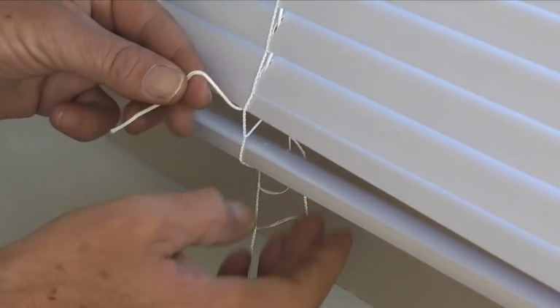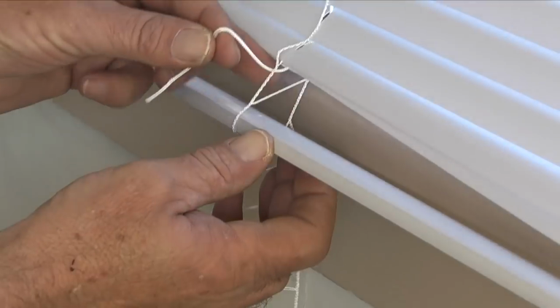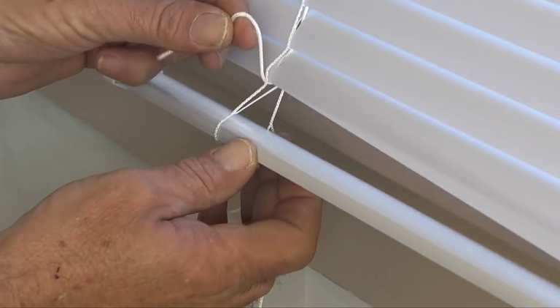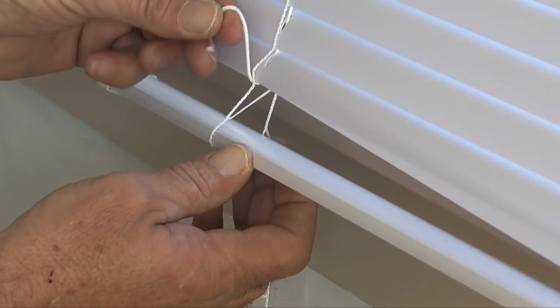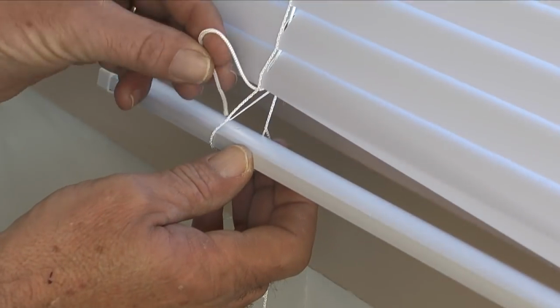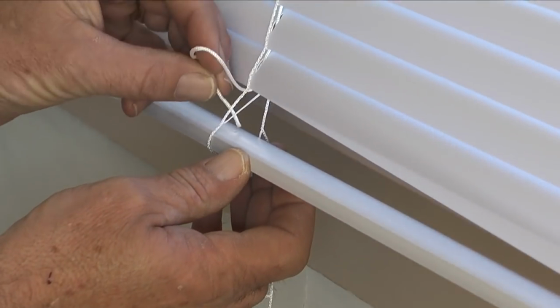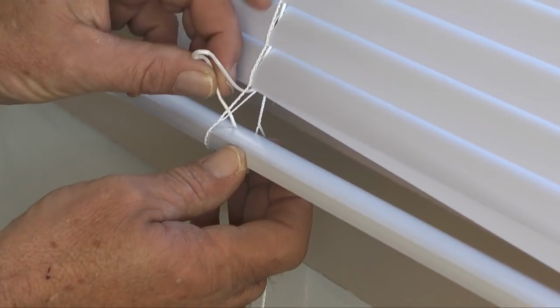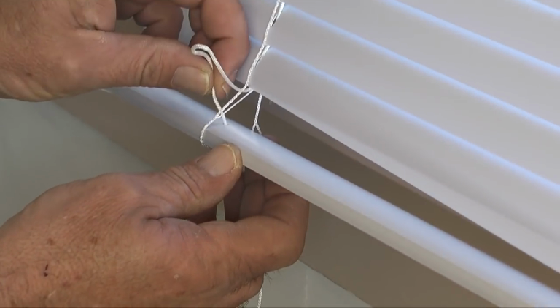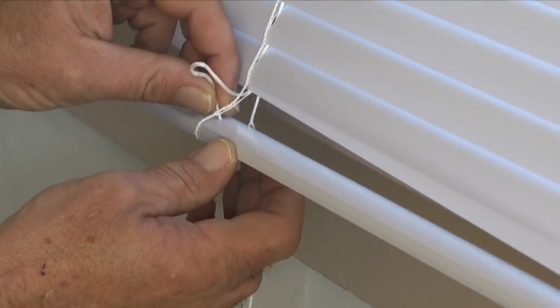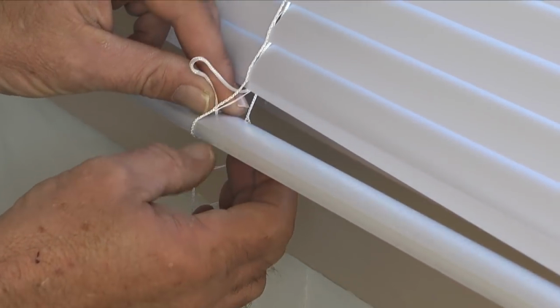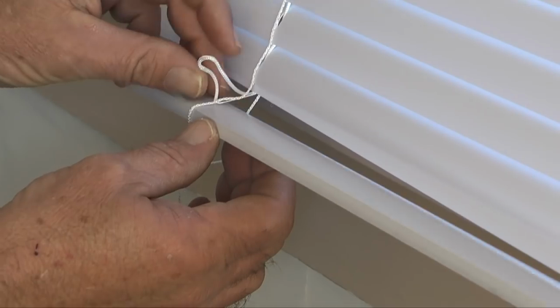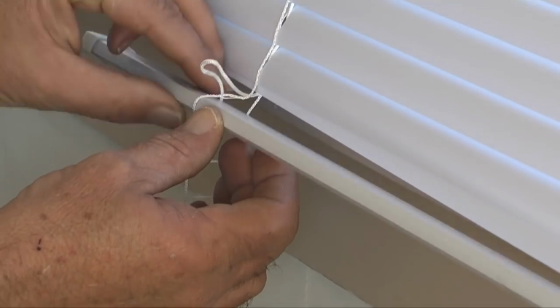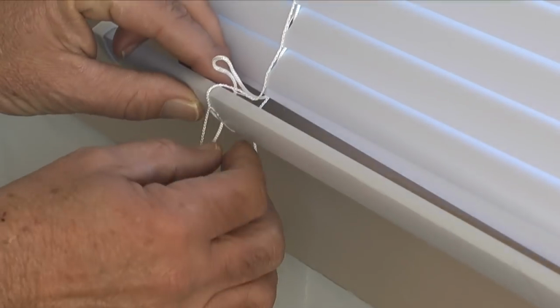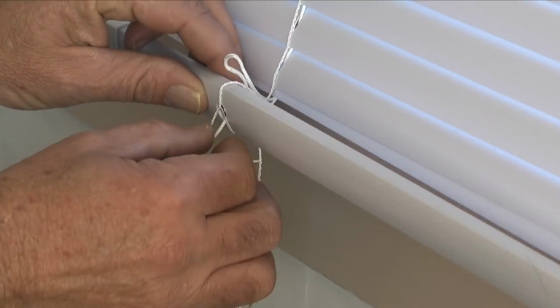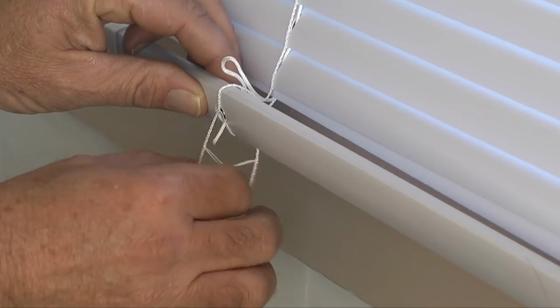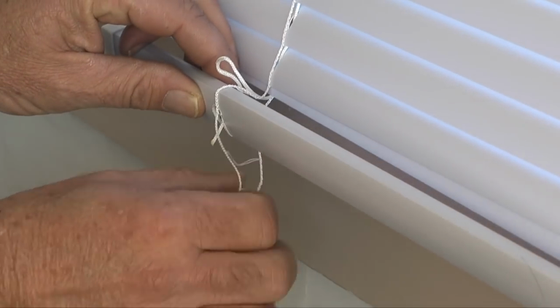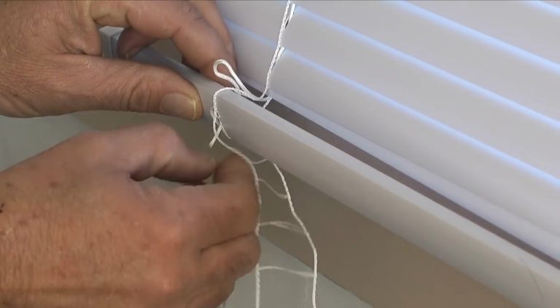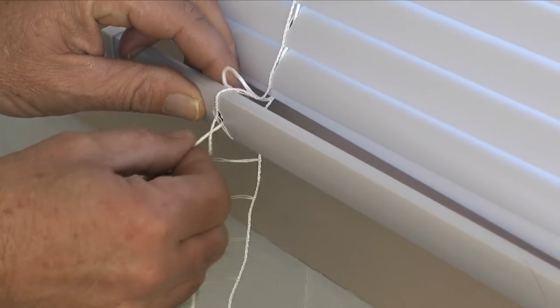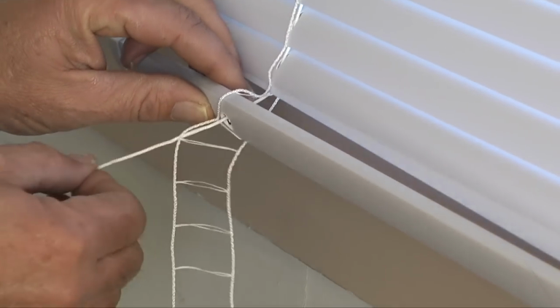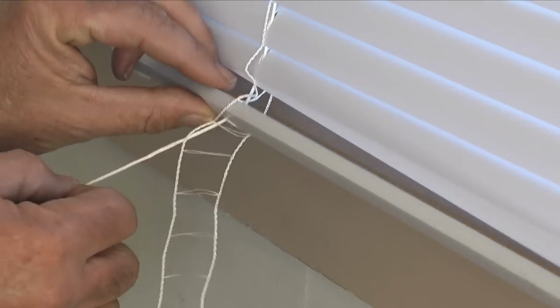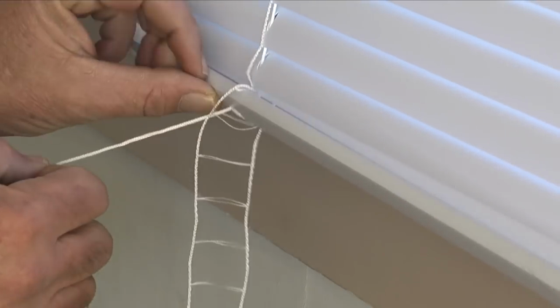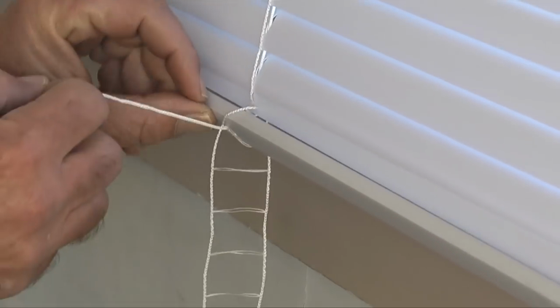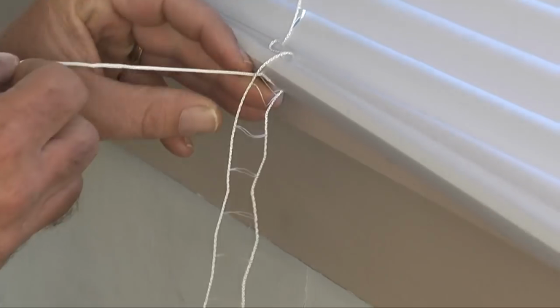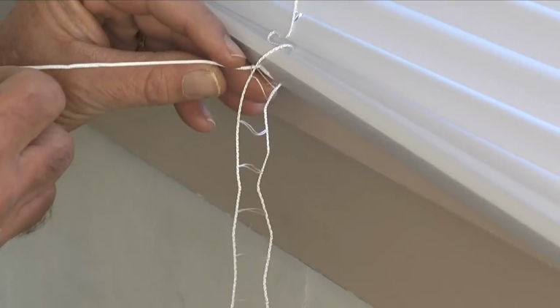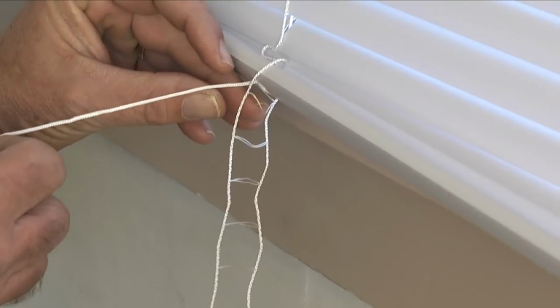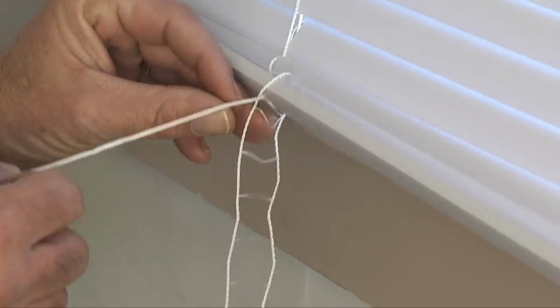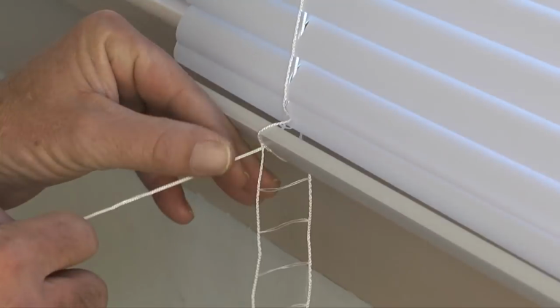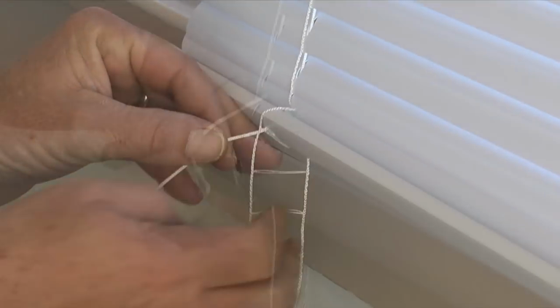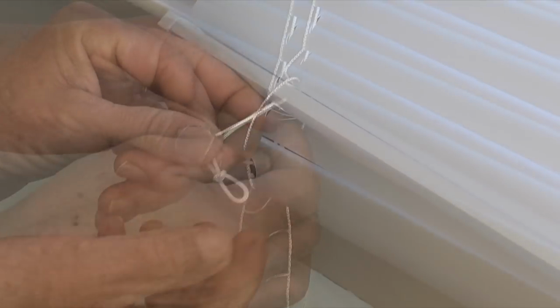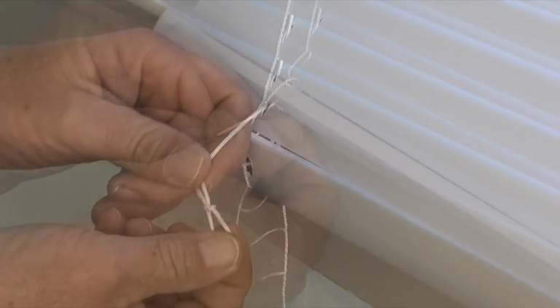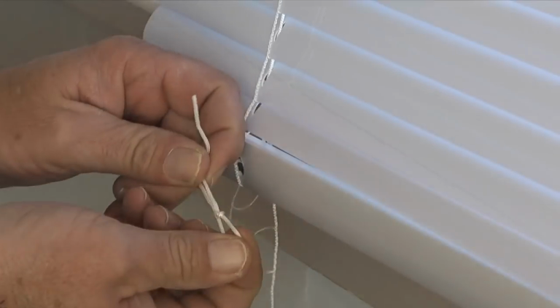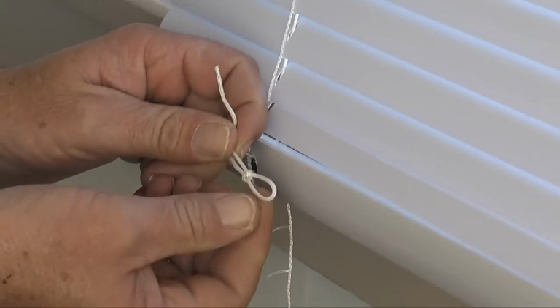Next I'll take each lift cord and thread it through the holes in the bottom rail. Then I'll tie a knot in each lift cord.